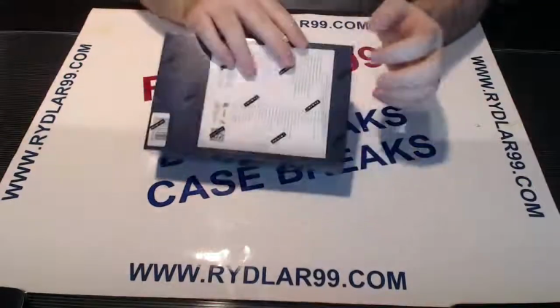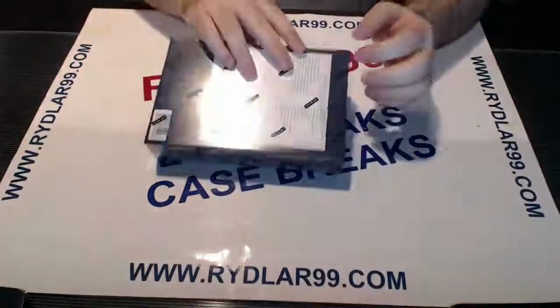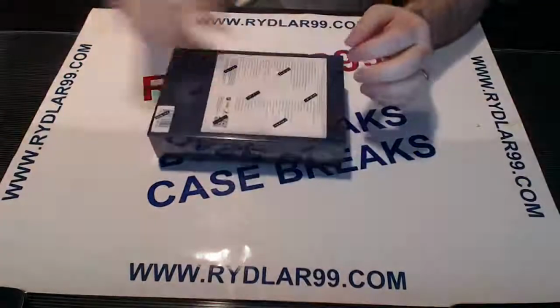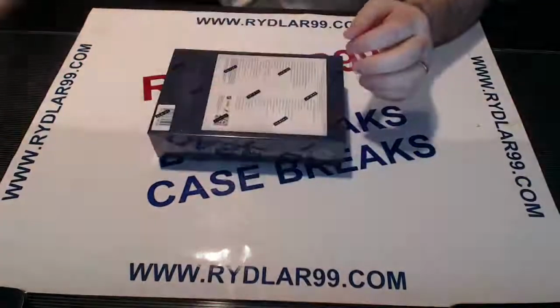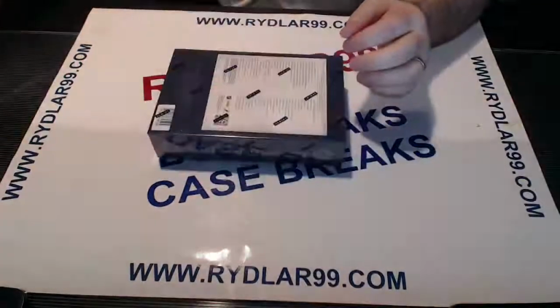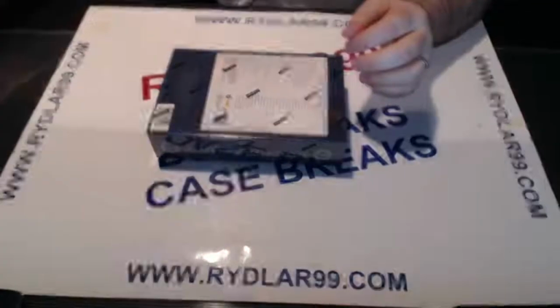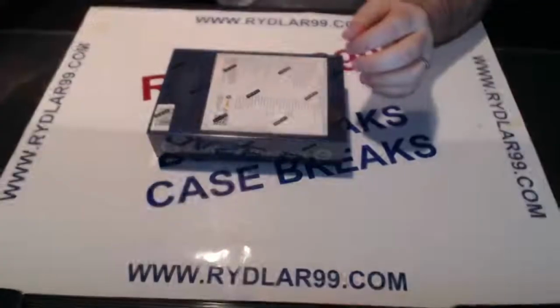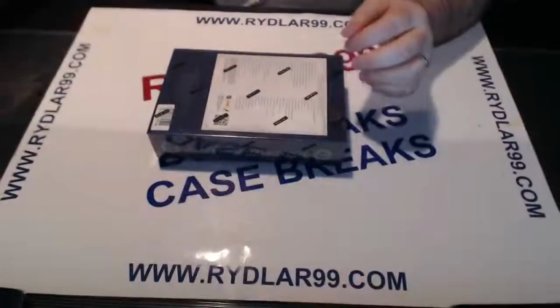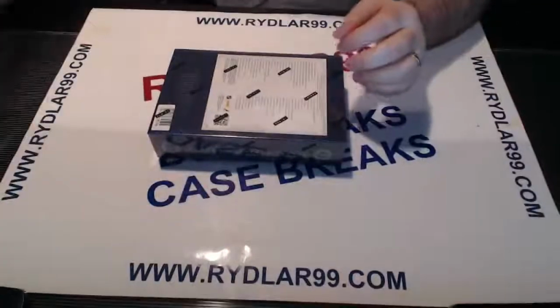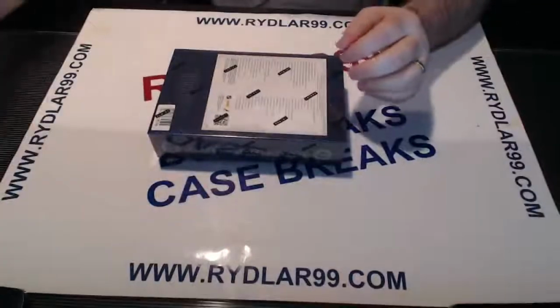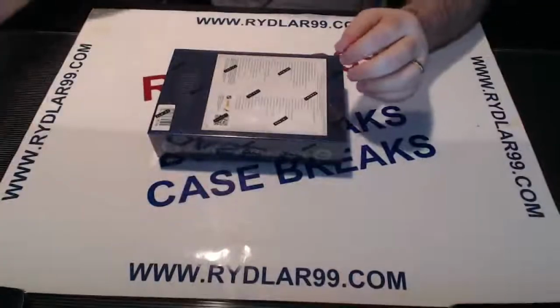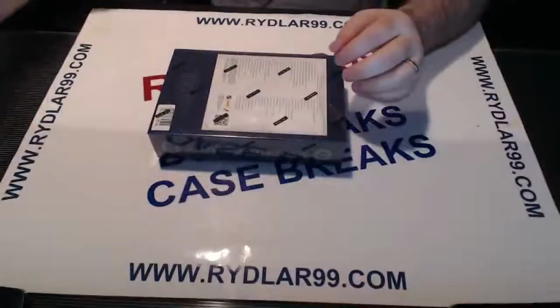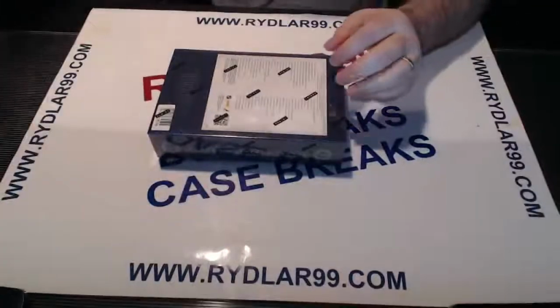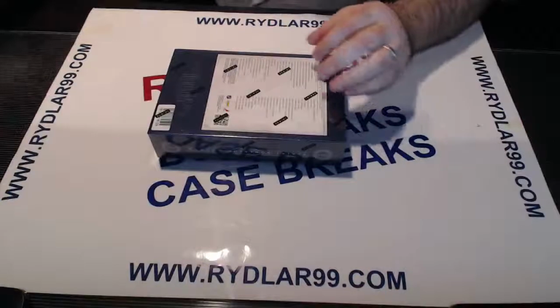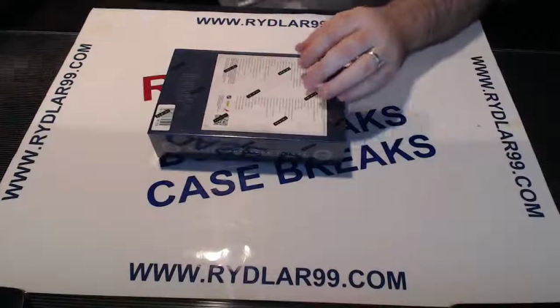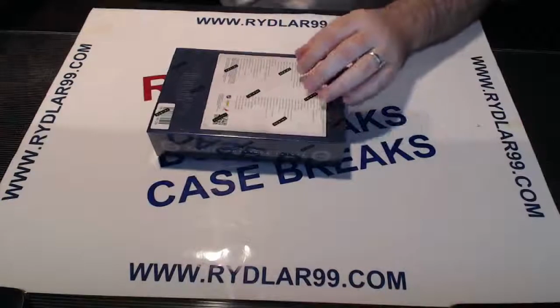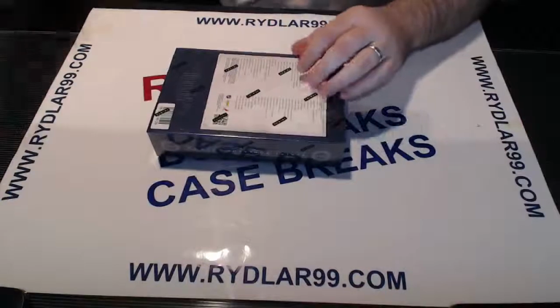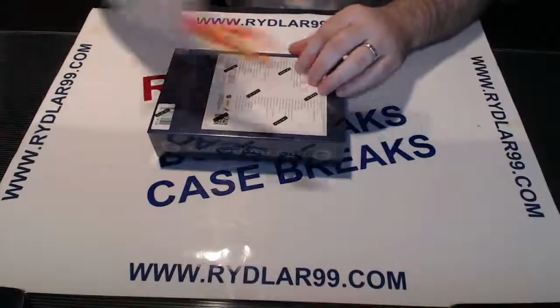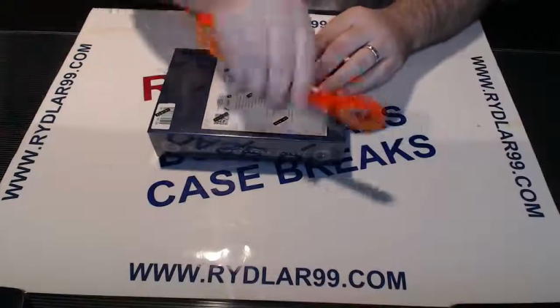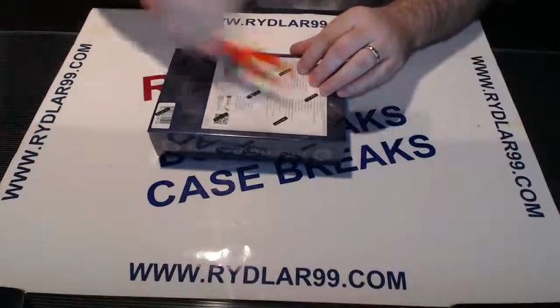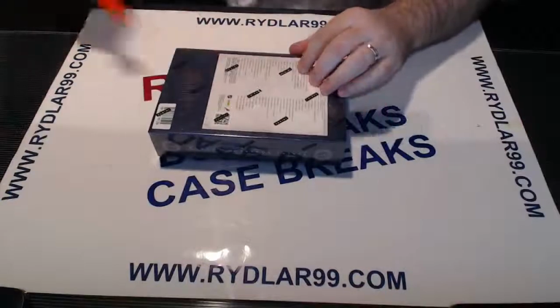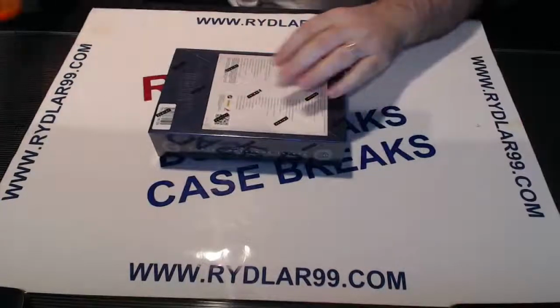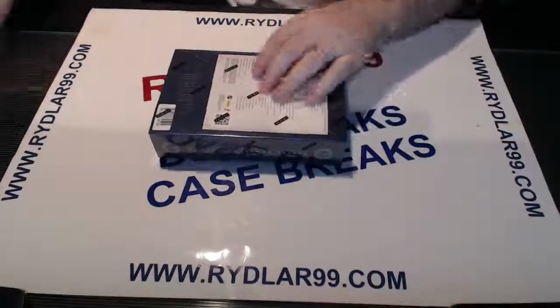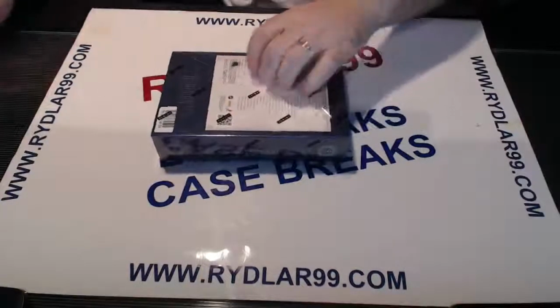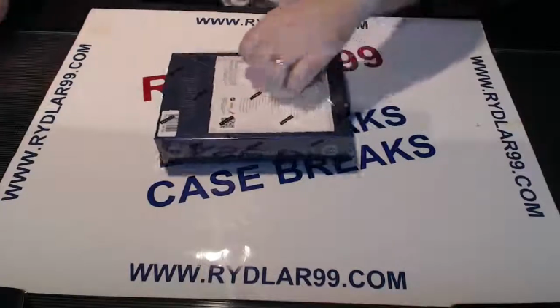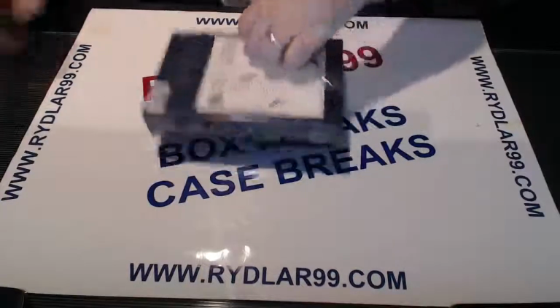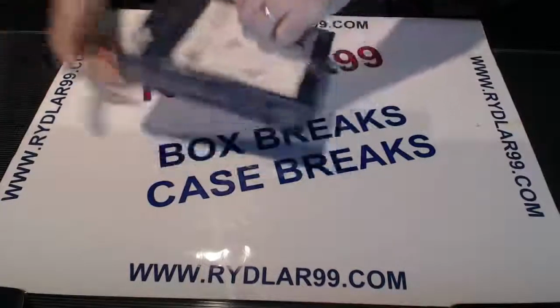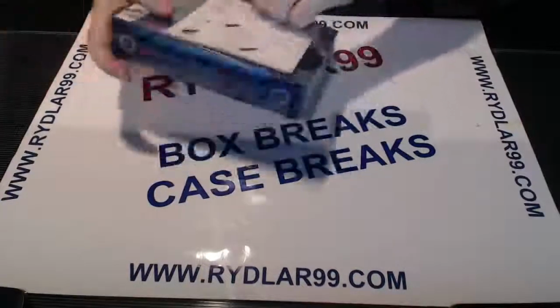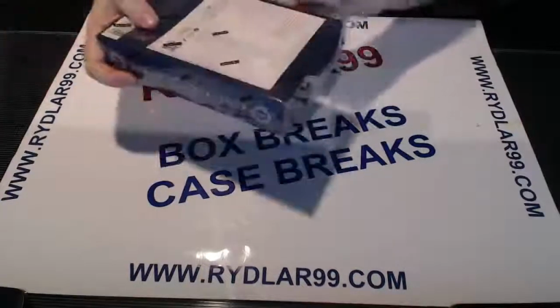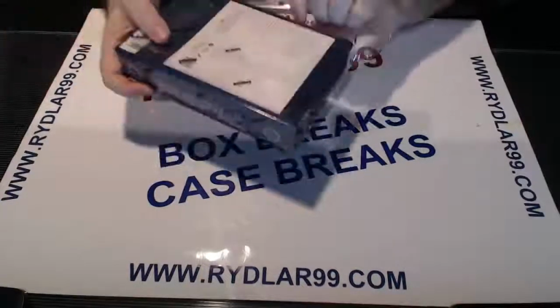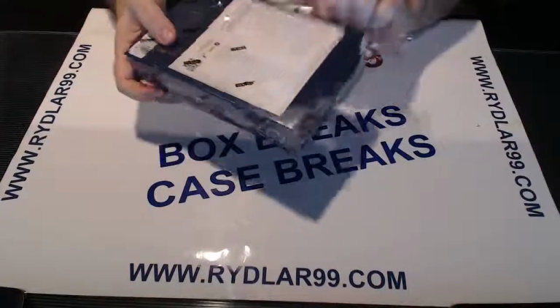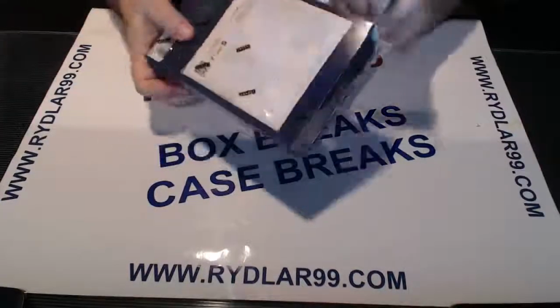I want to thank everybody for participating in the breaks. Wish everybody good luck. And remember, box number 5 goes tonight.